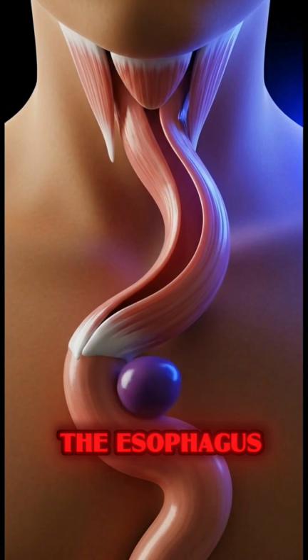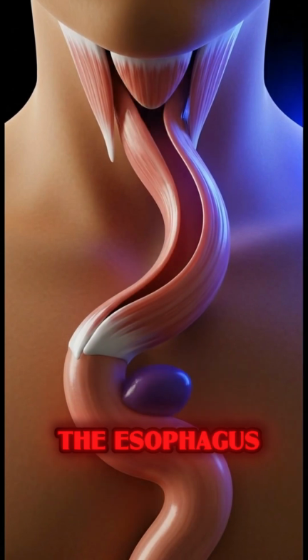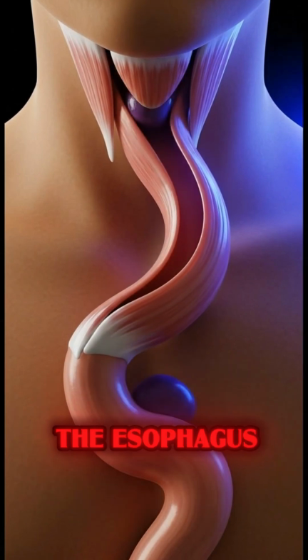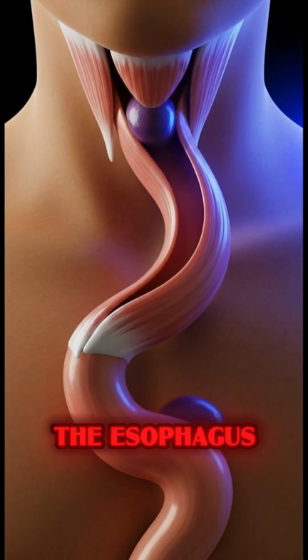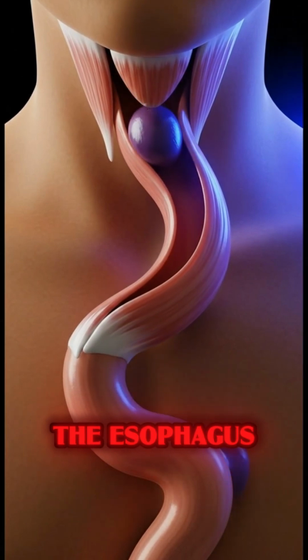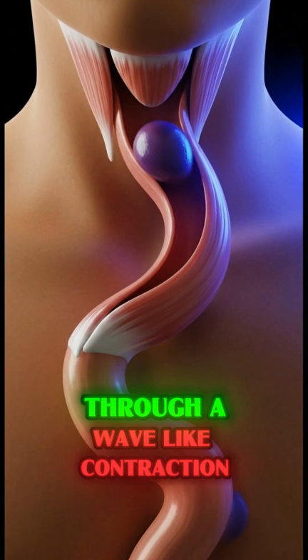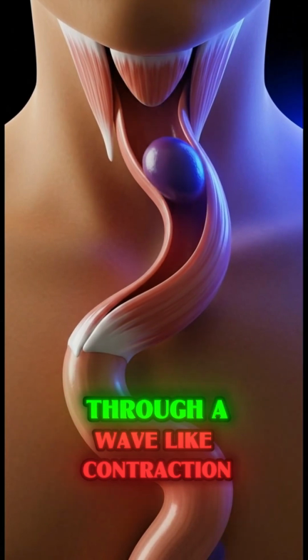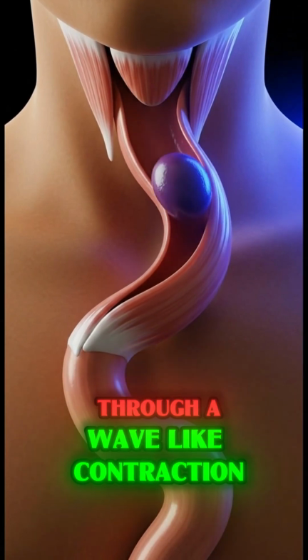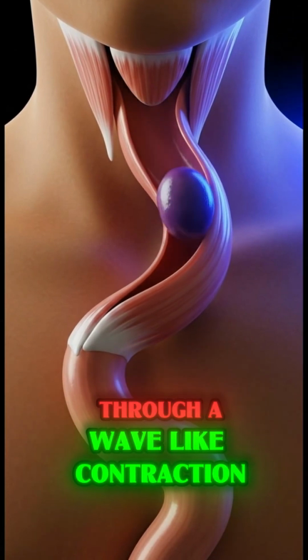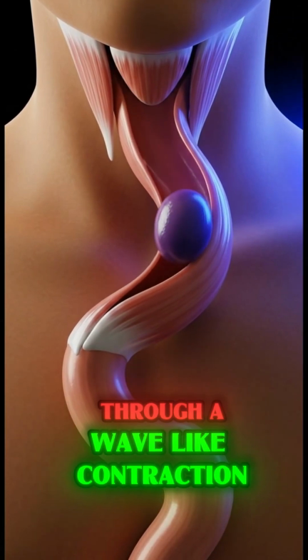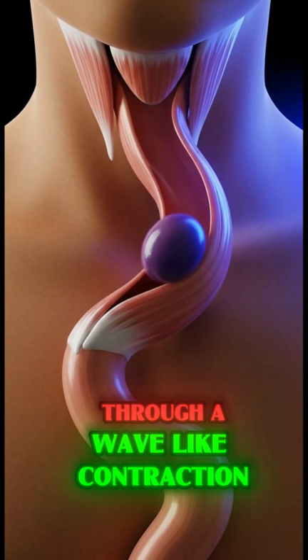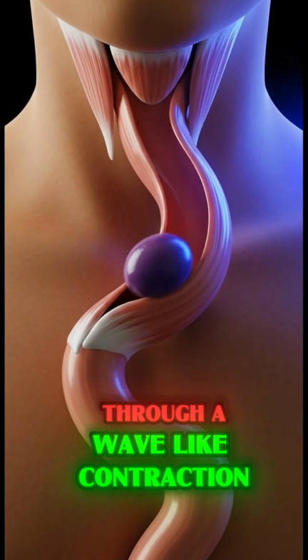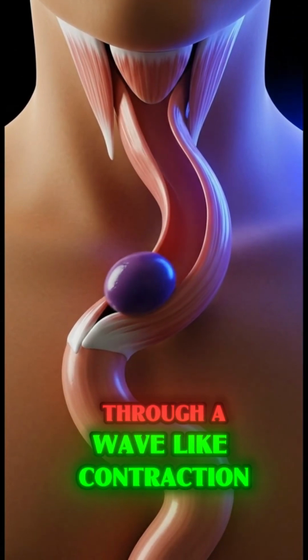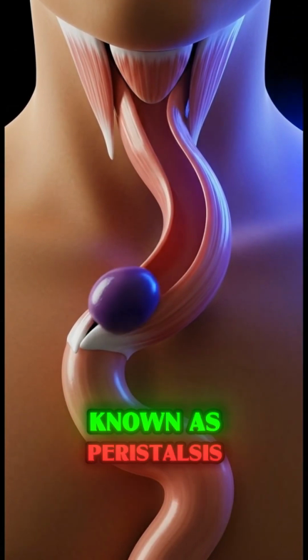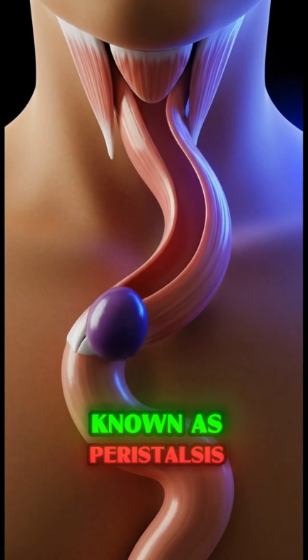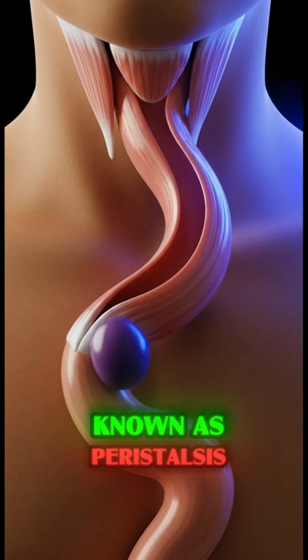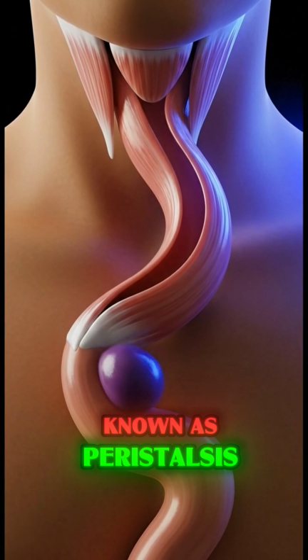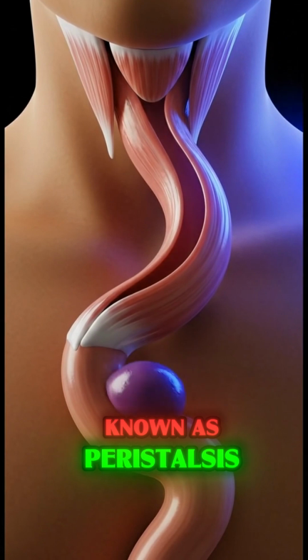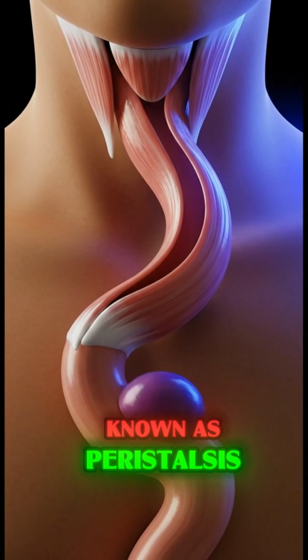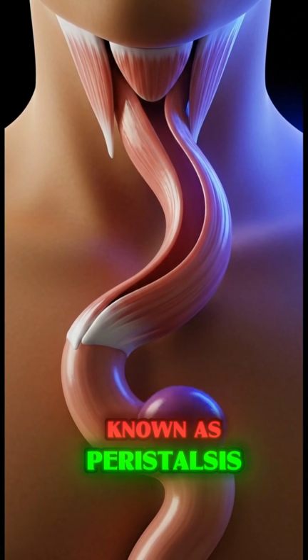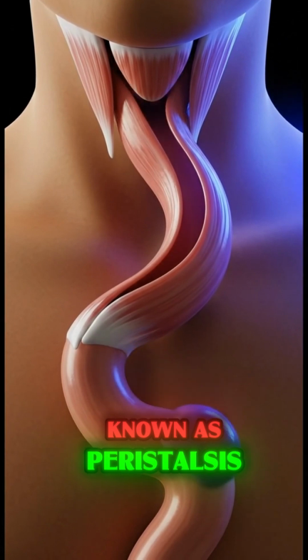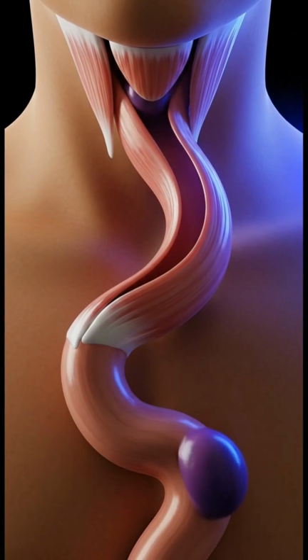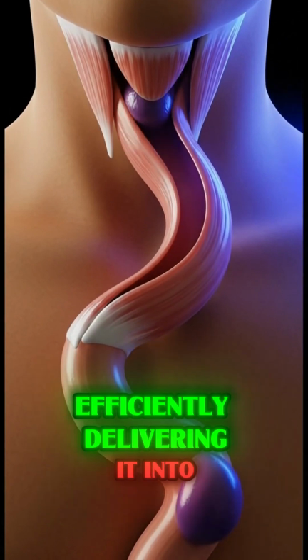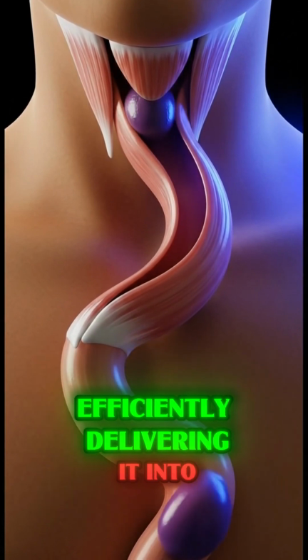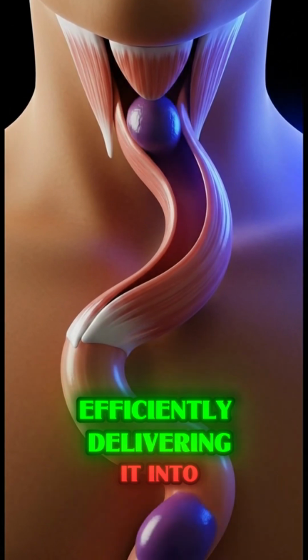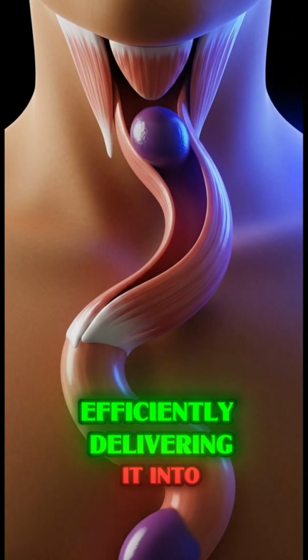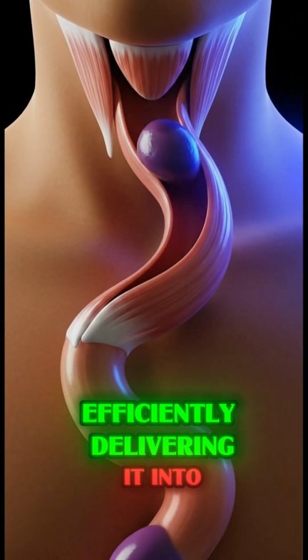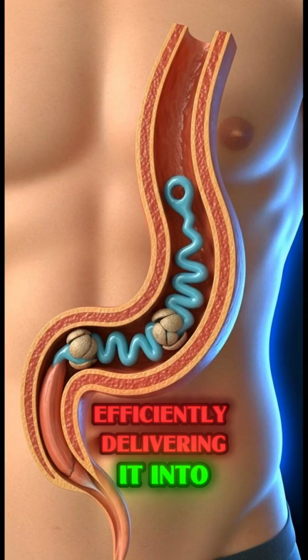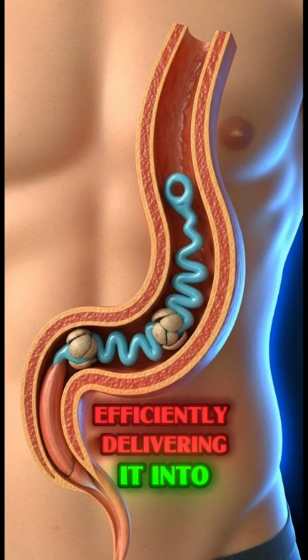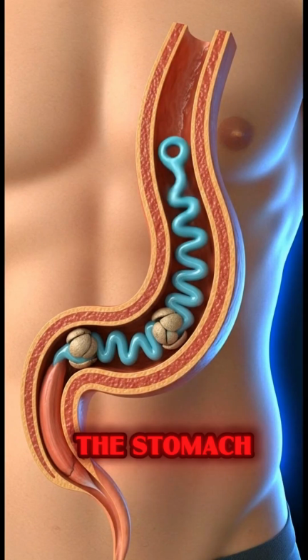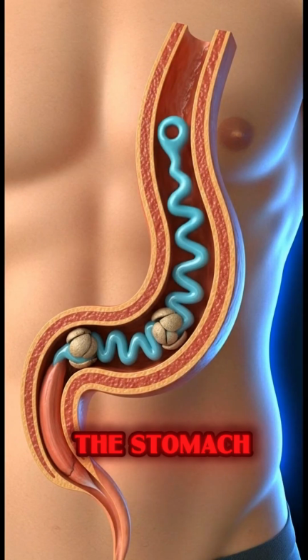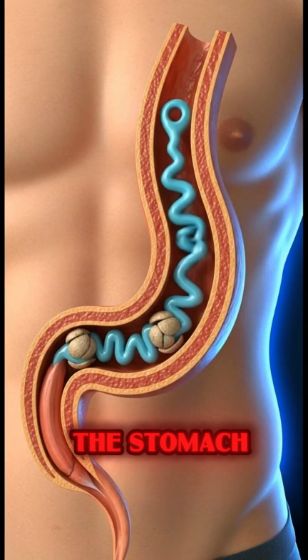This bolus then glides down the esophagus through a wave-like contraction known as peristalsis, efficiently delivering it into the stomach.